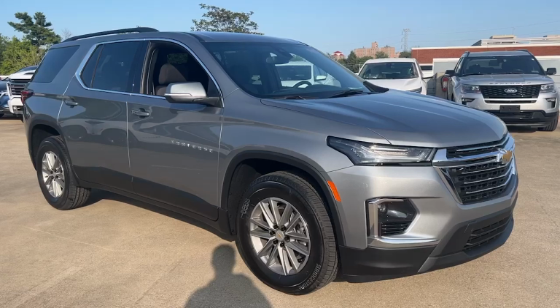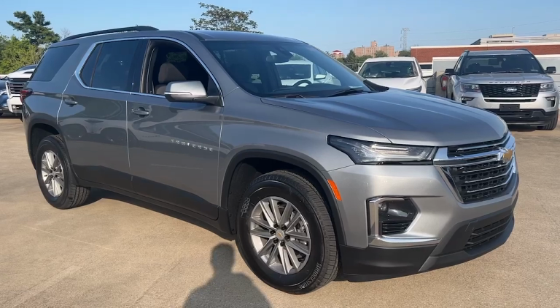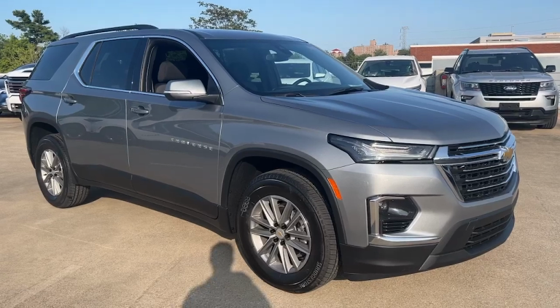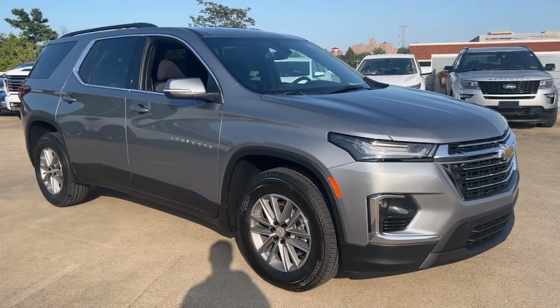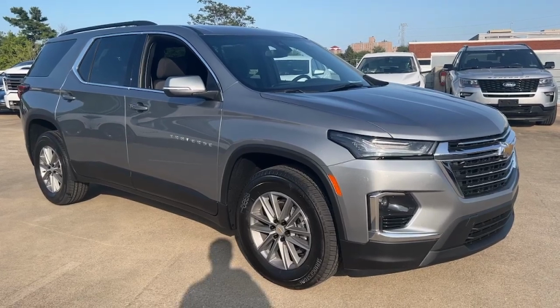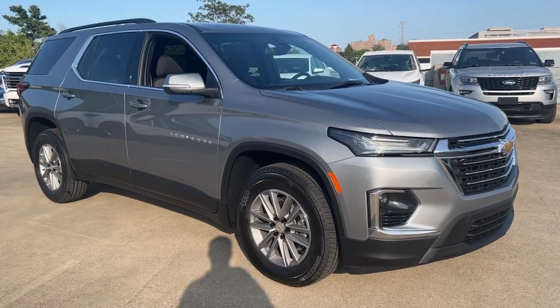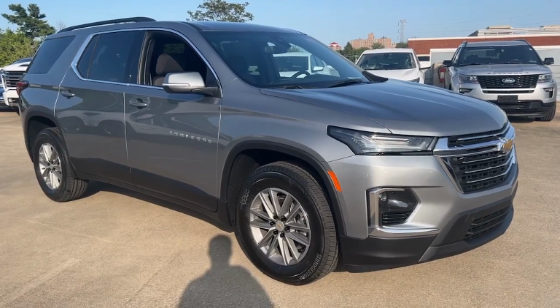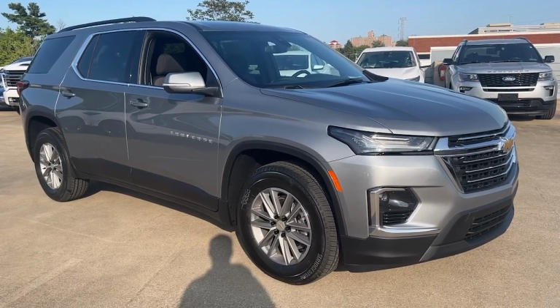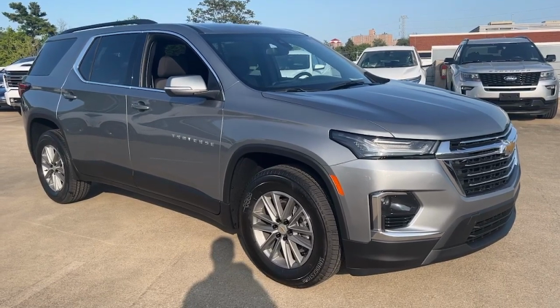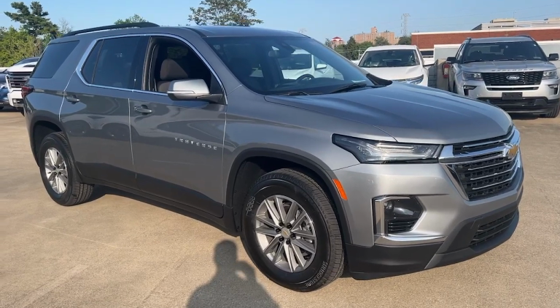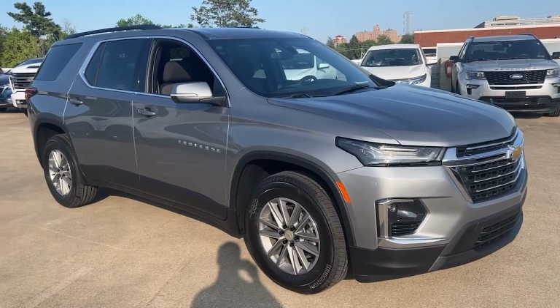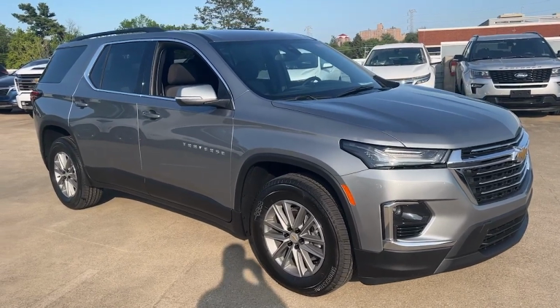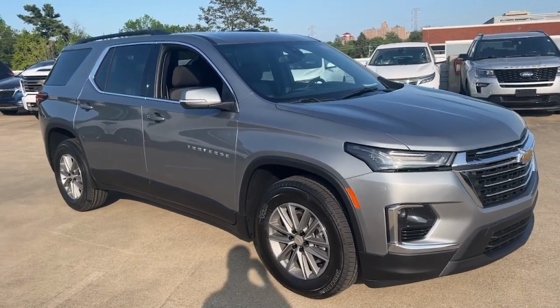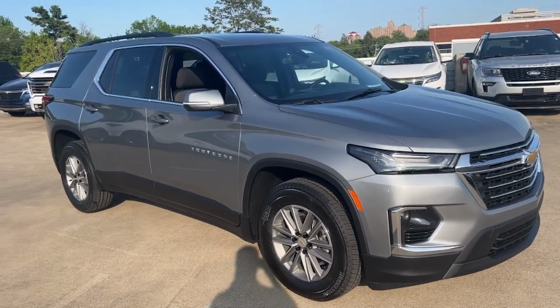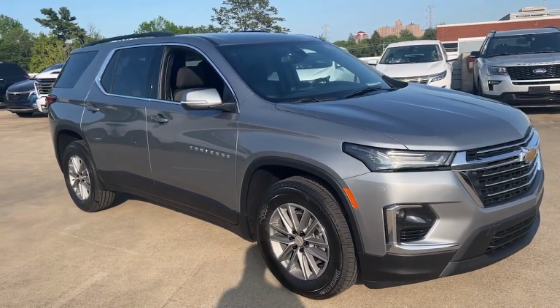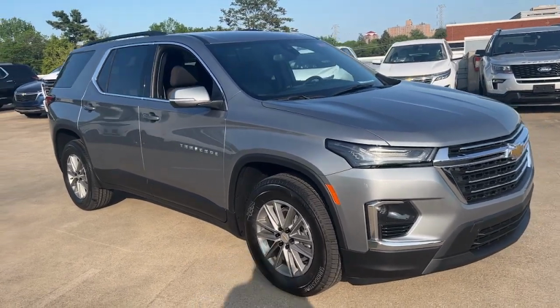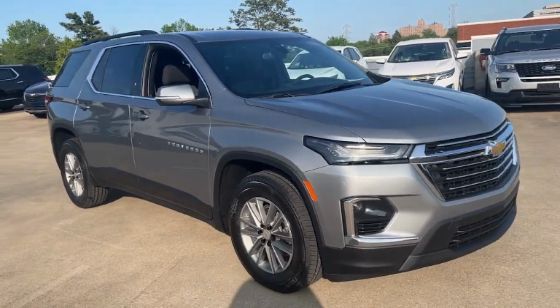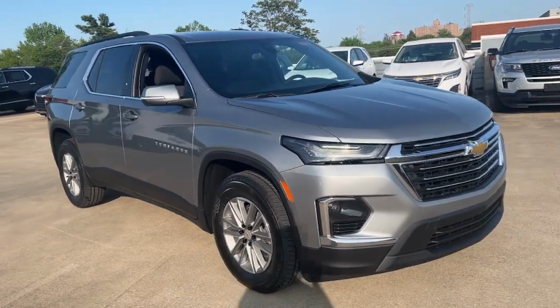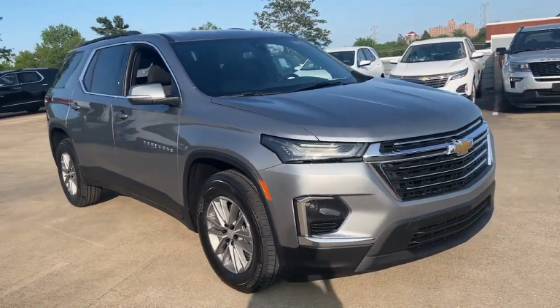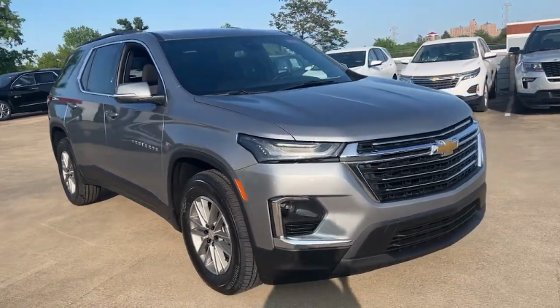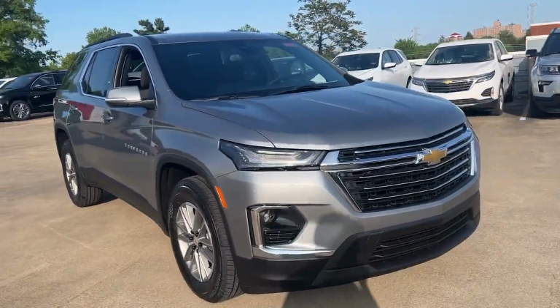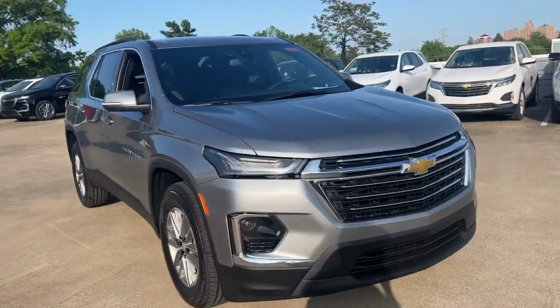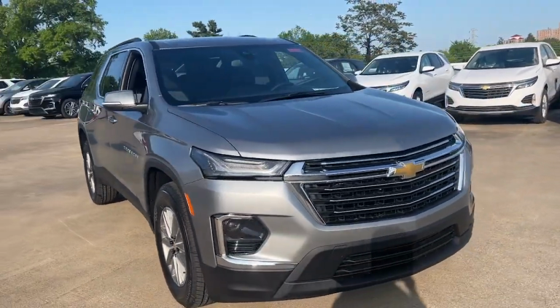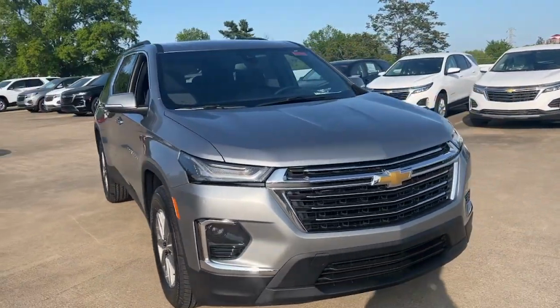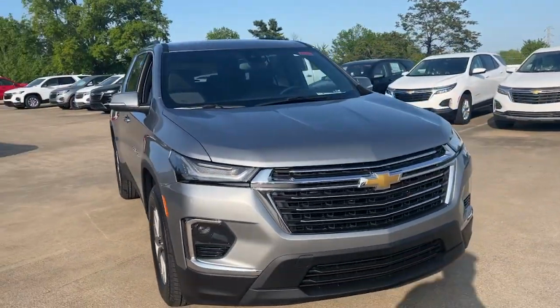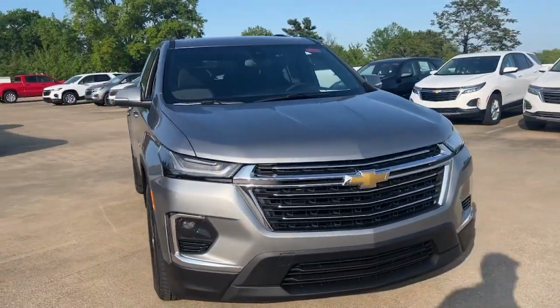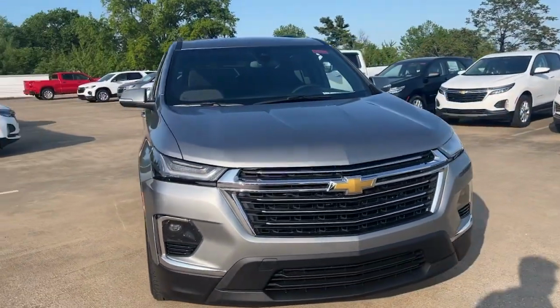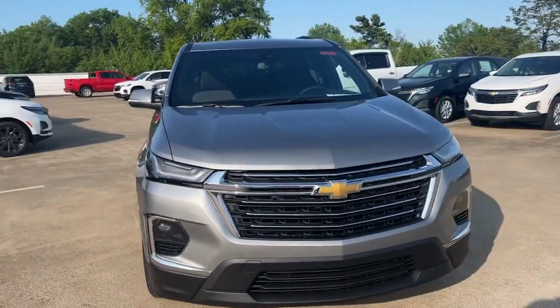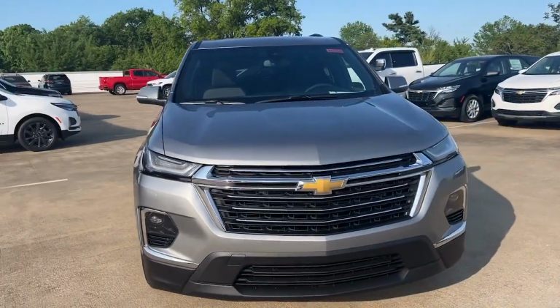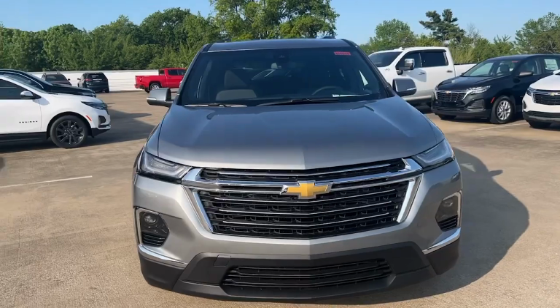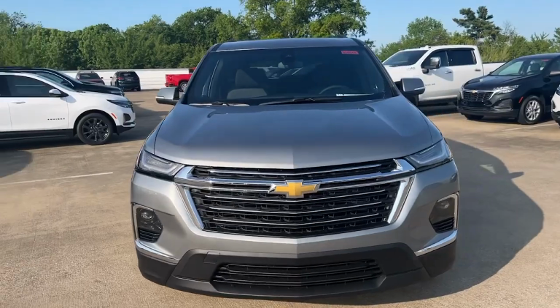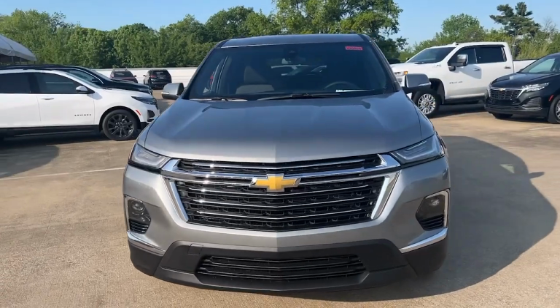This could be the car for you. The 2023 Chevrolet Traverse.